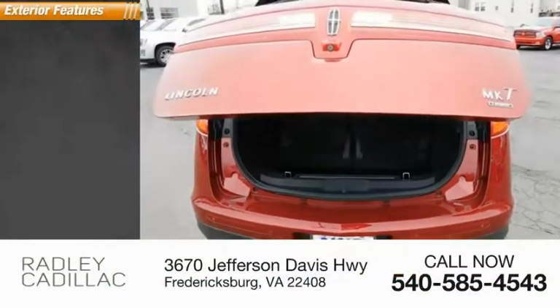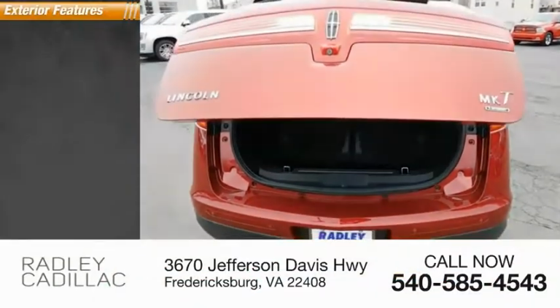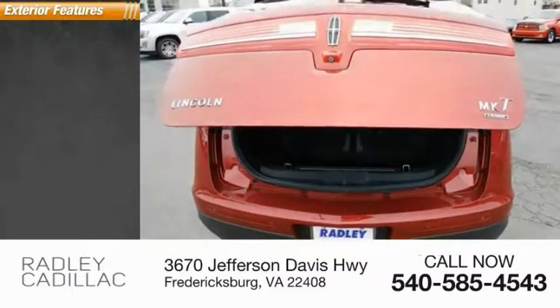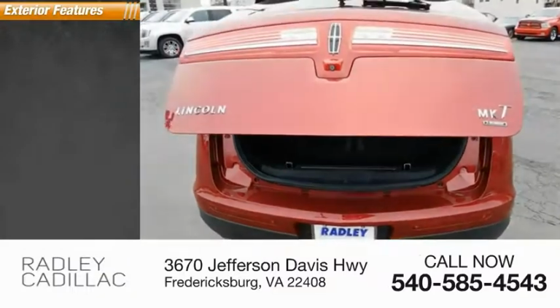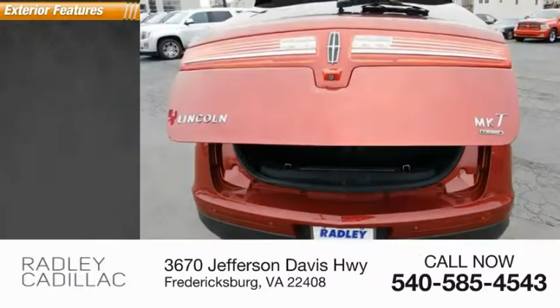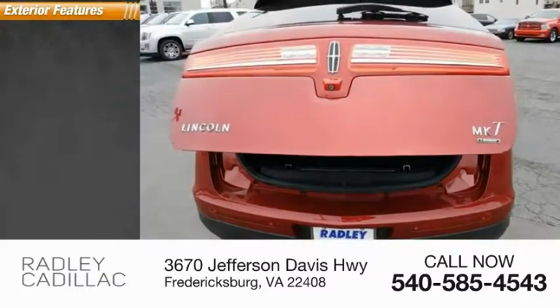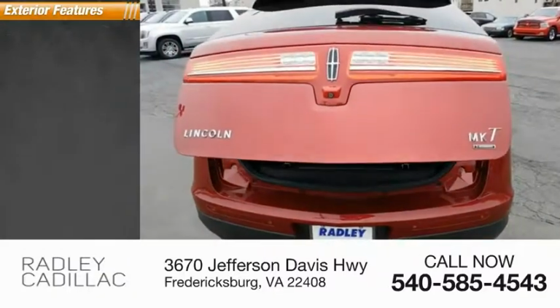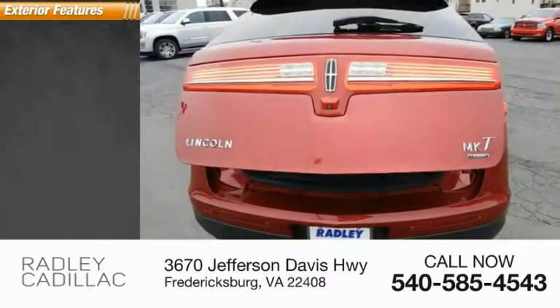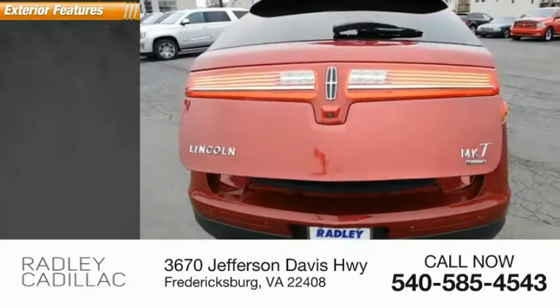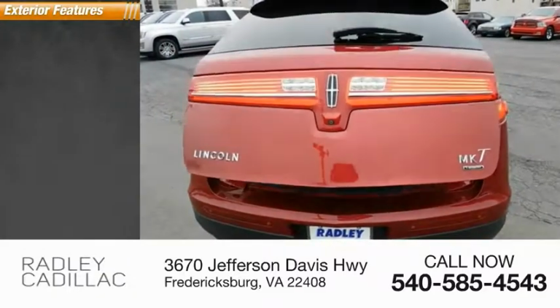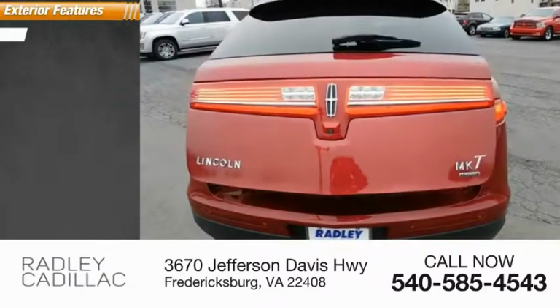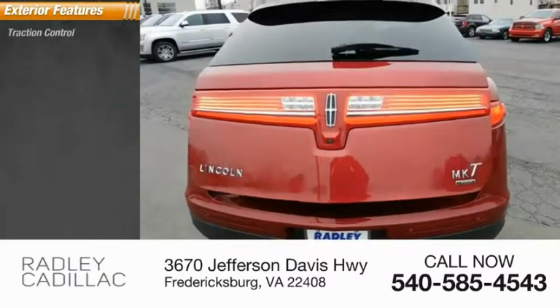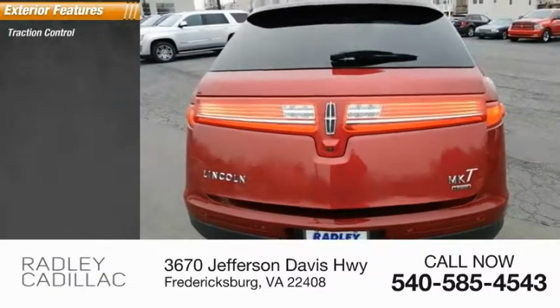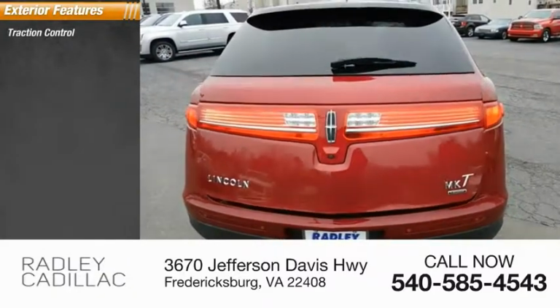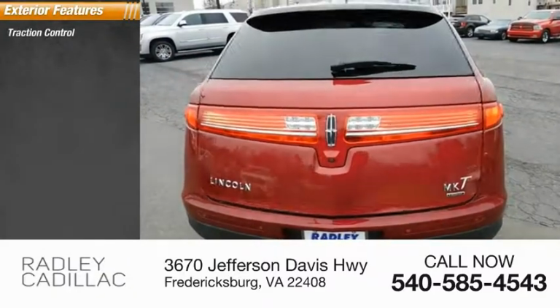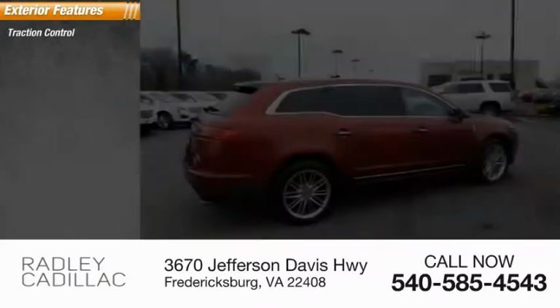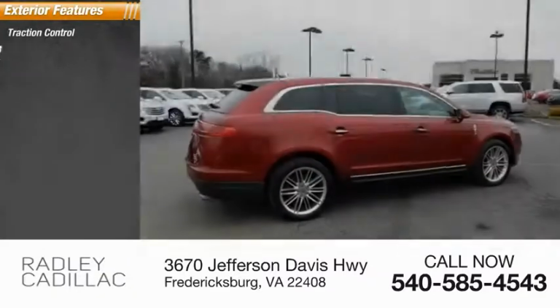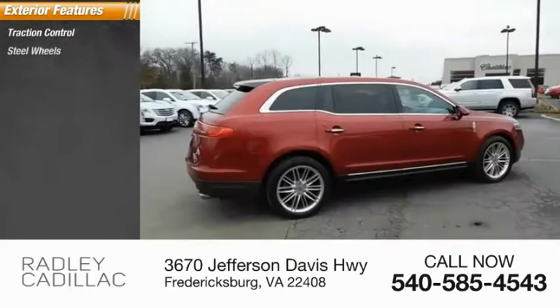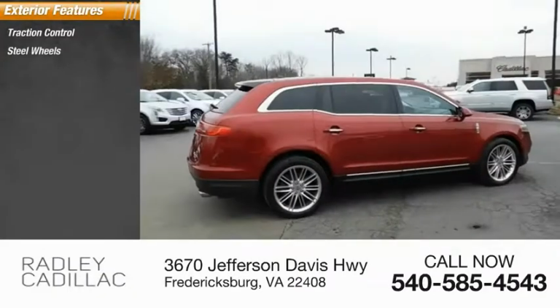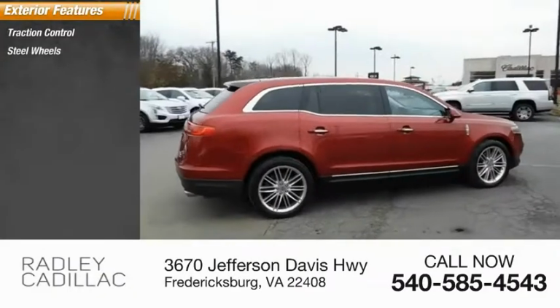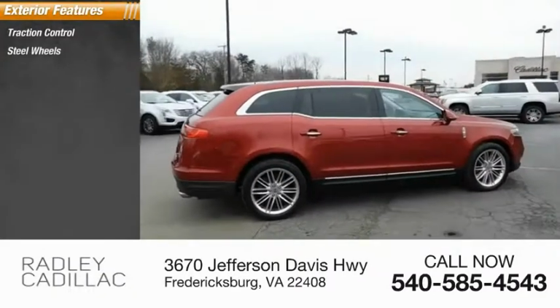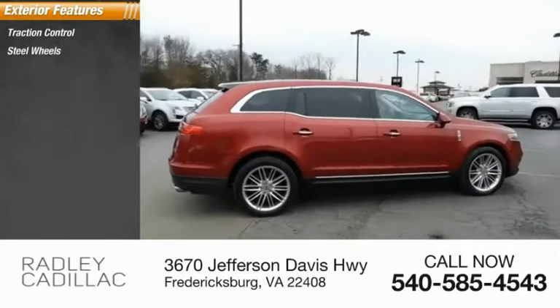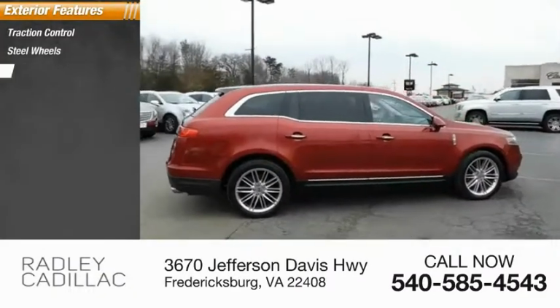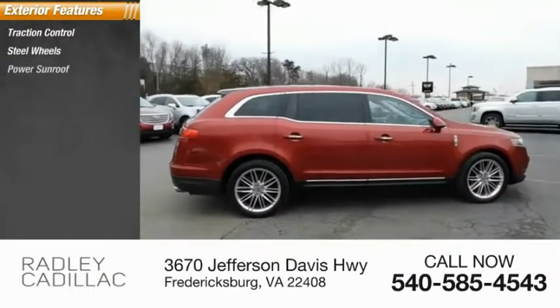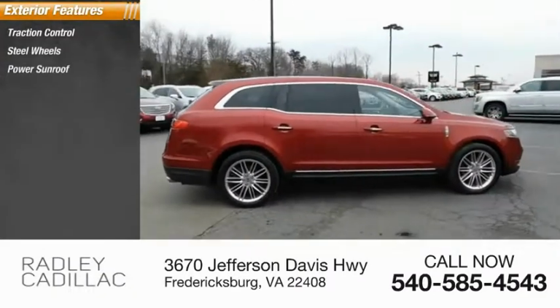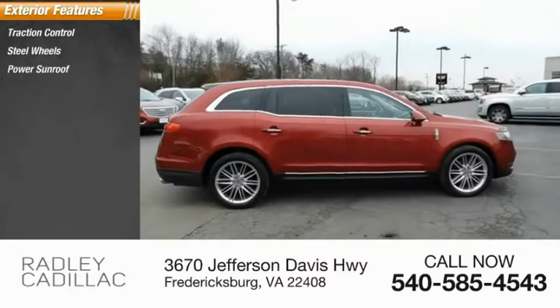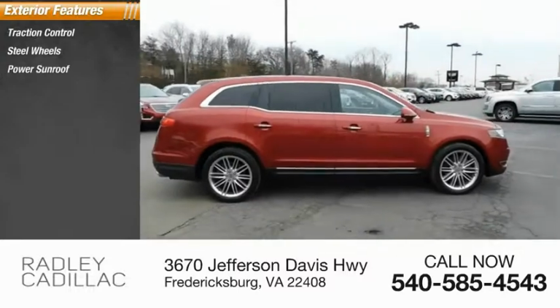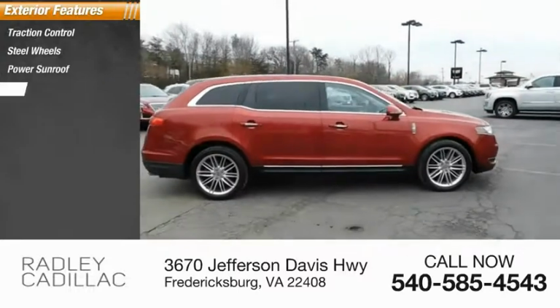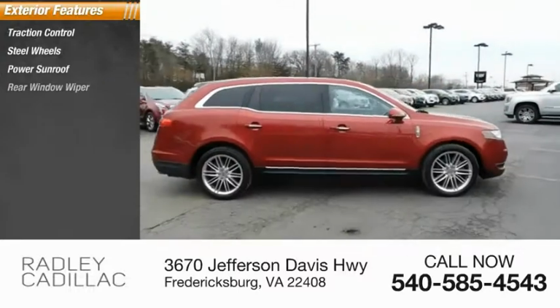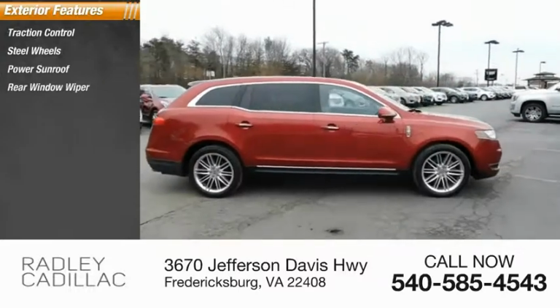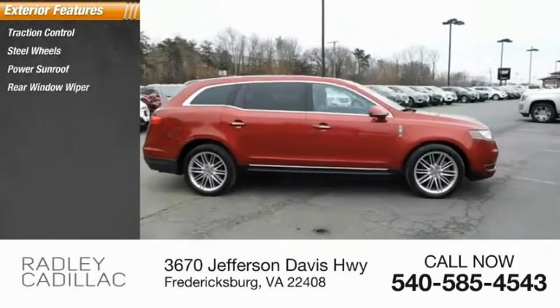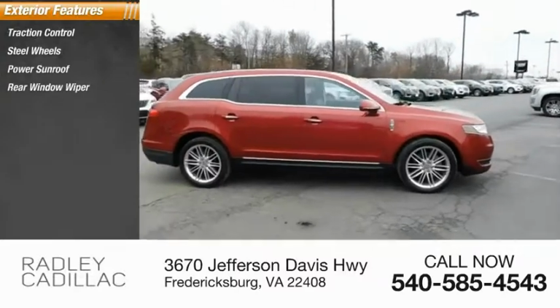Here are some of this vehicle's great options: traction control, steel wheels, power sunroof, rear window wiper.